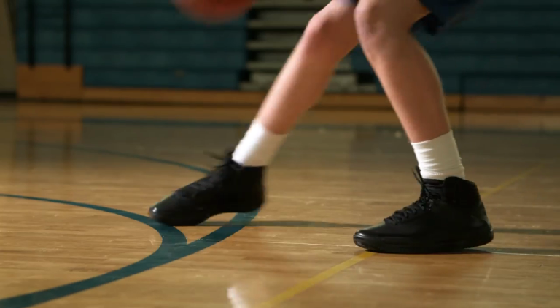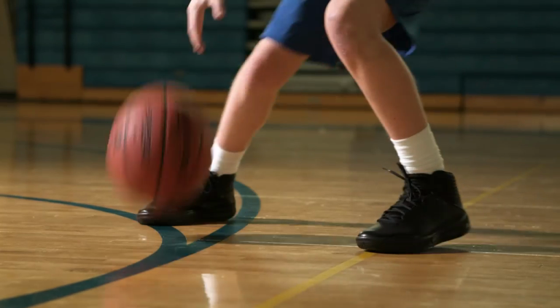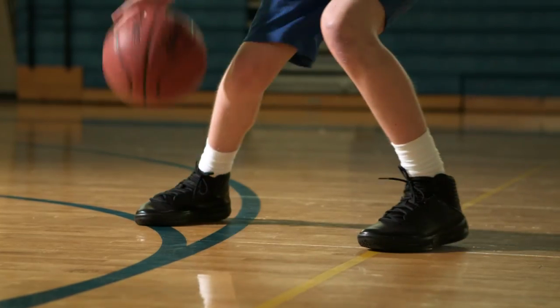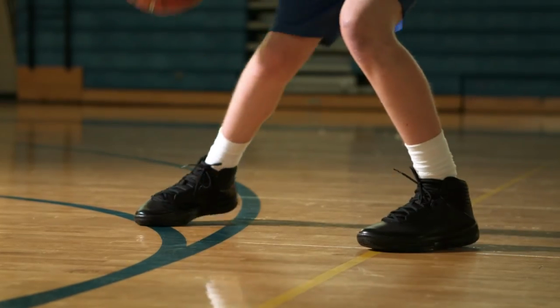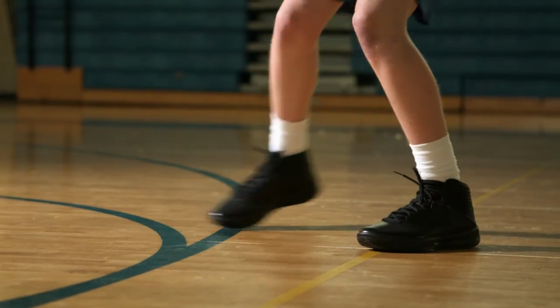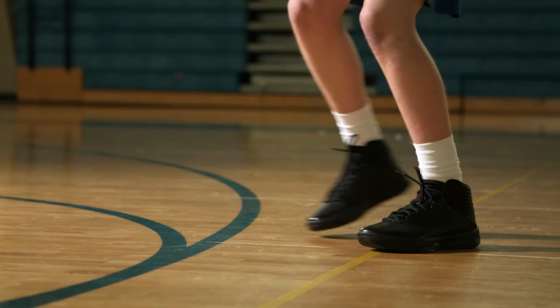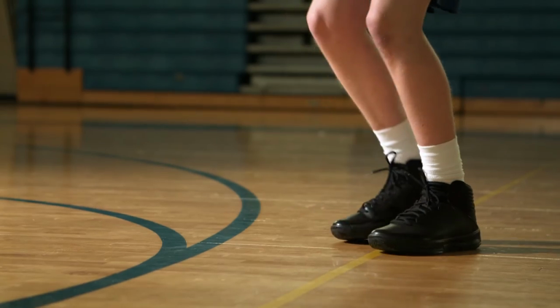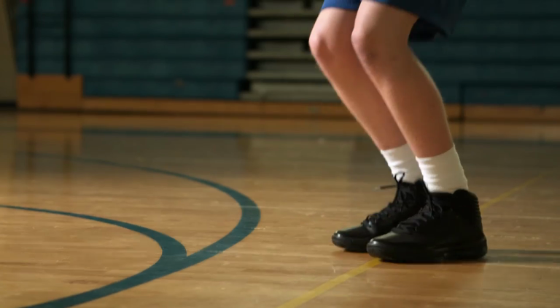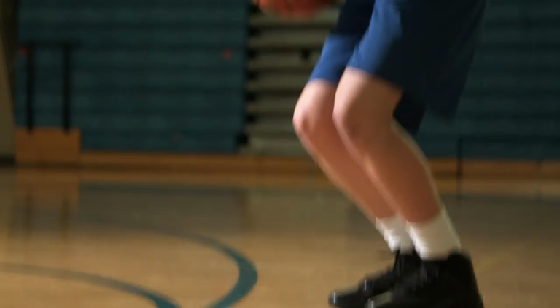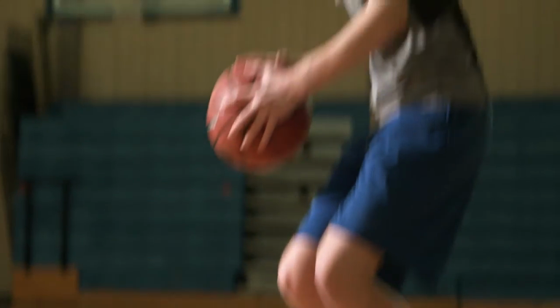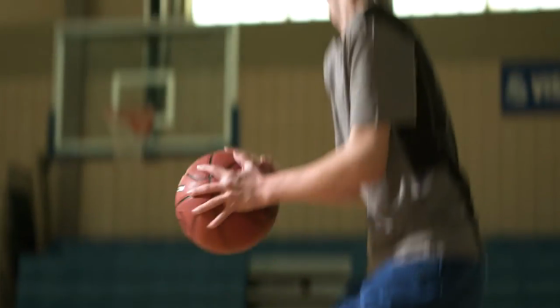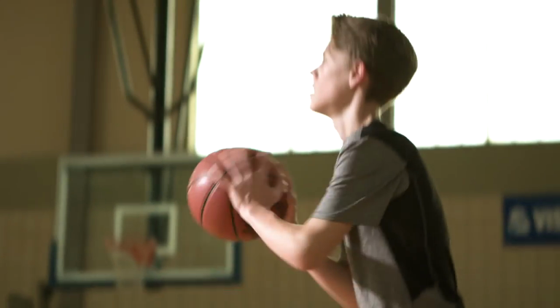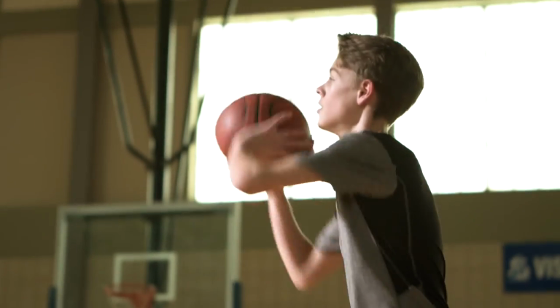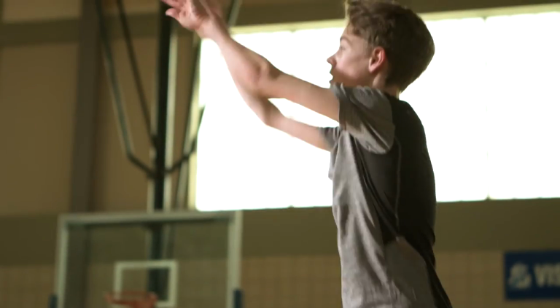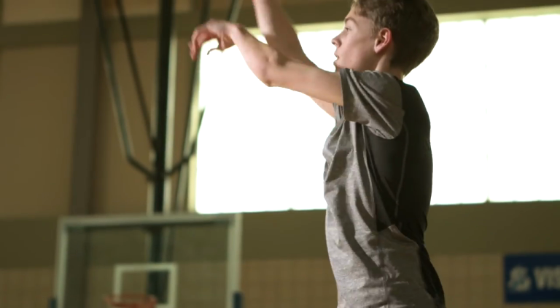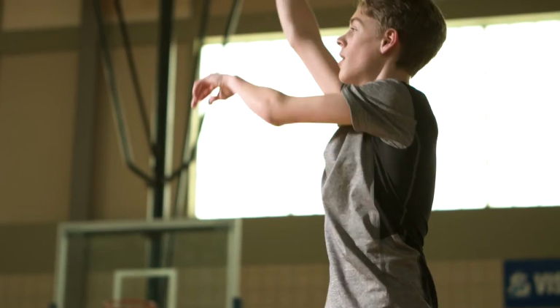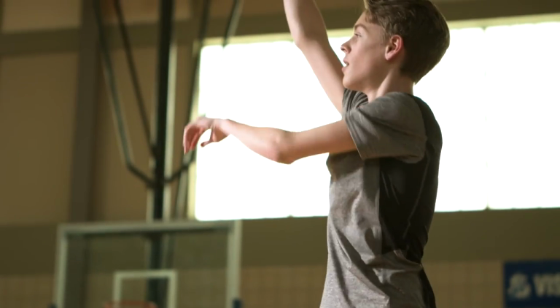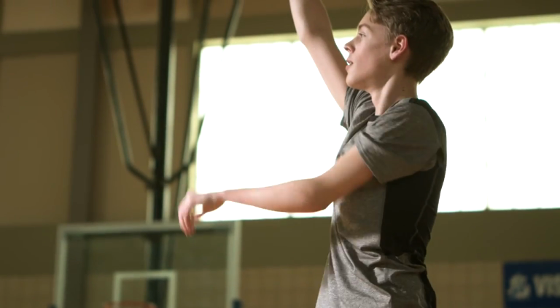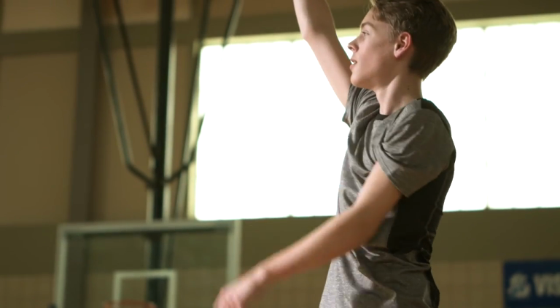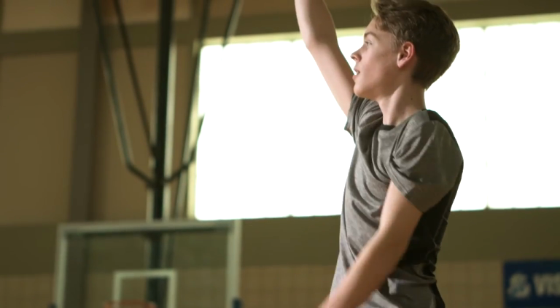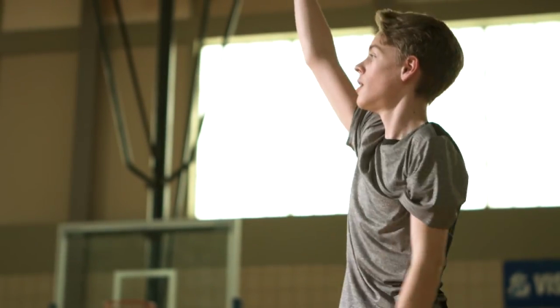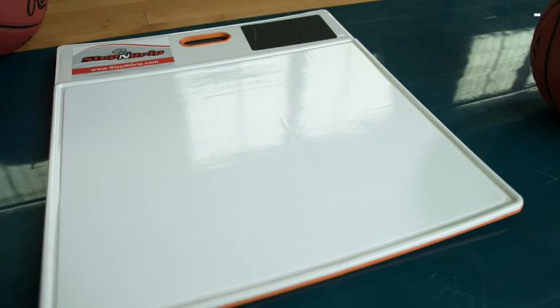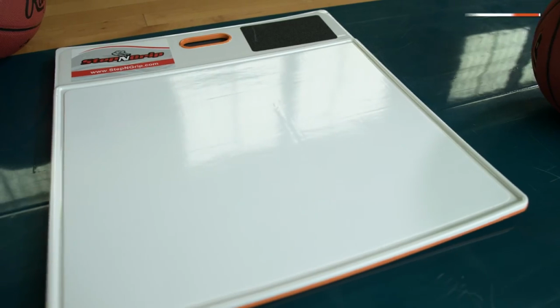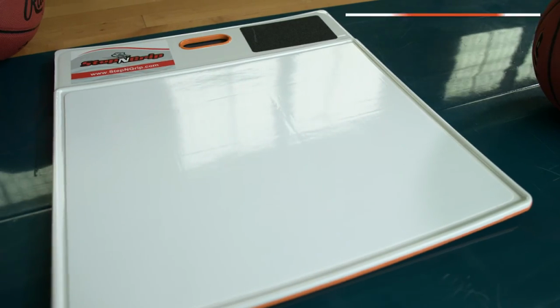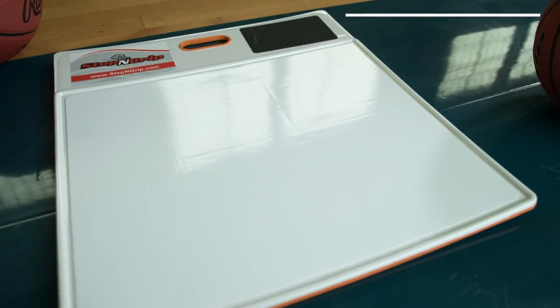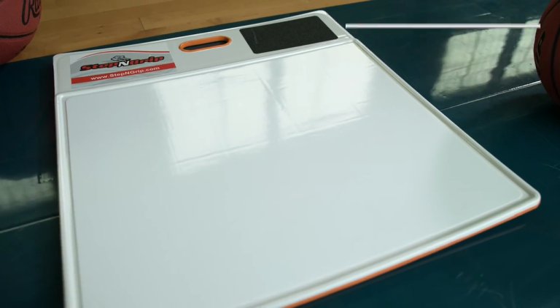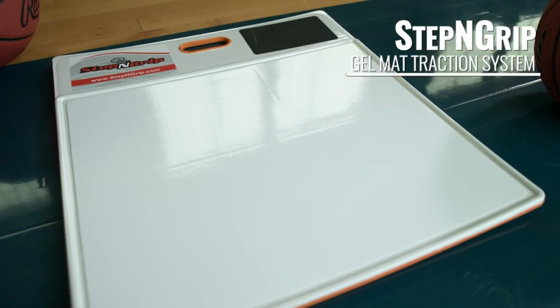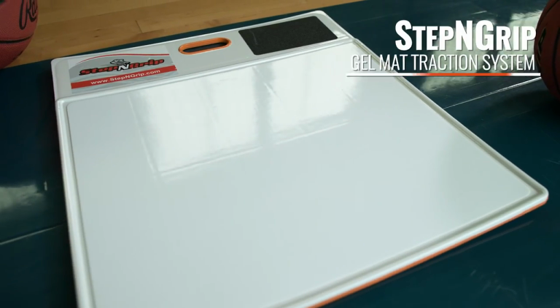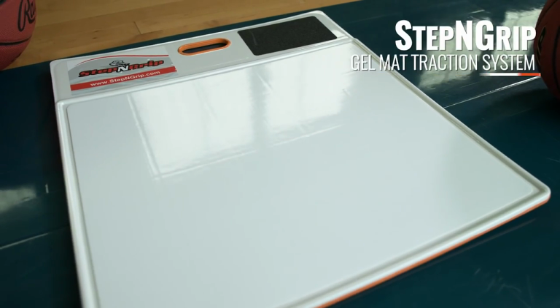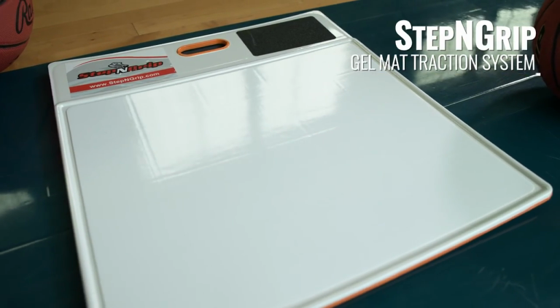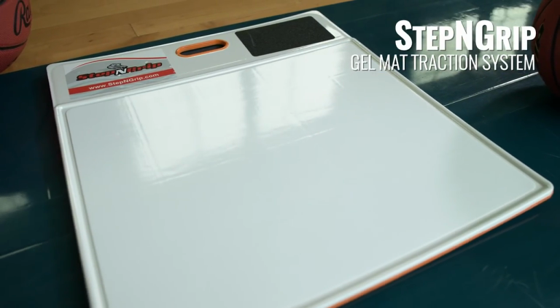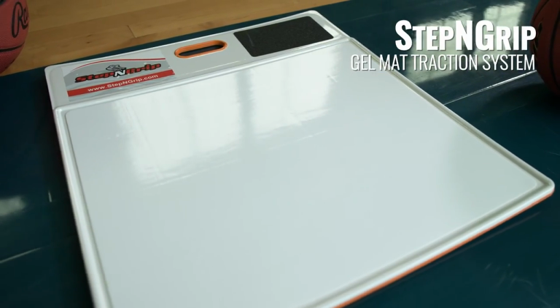Stop replacing sticky sheets. Get into your groove on the court with Step & Grip's Gel Mat Traction System.